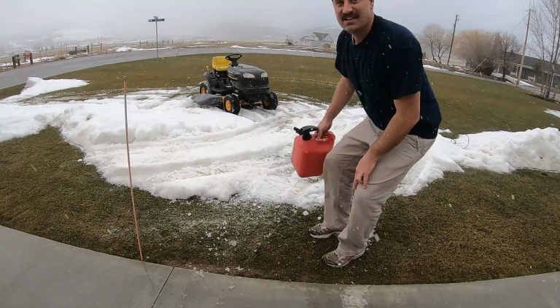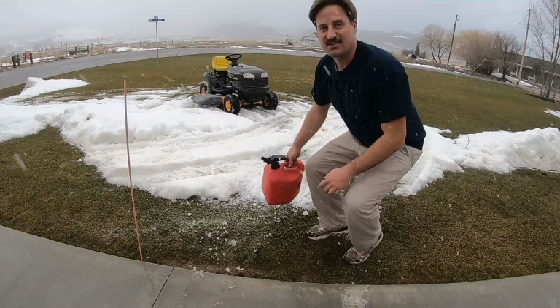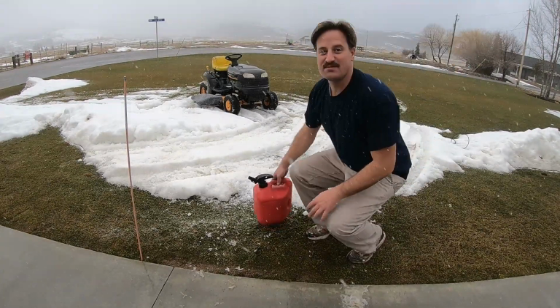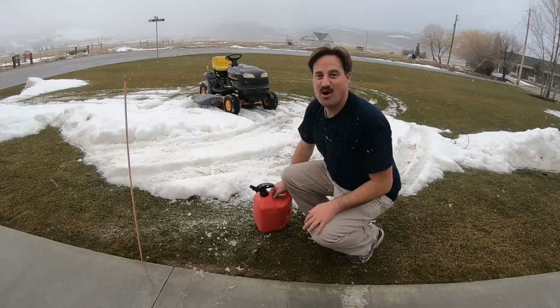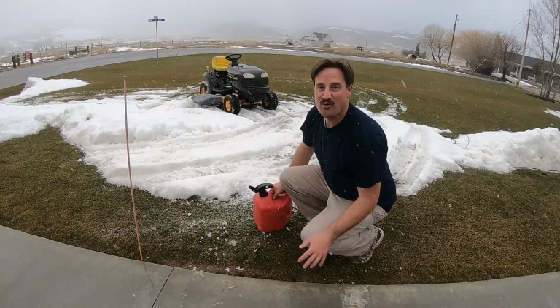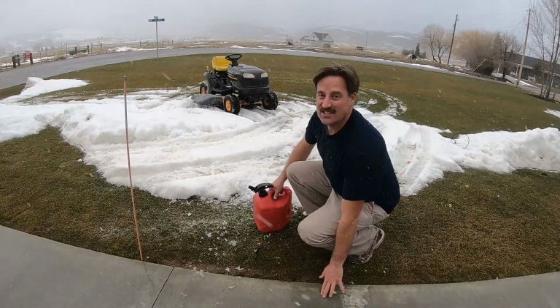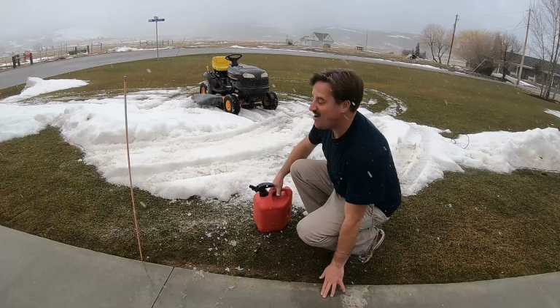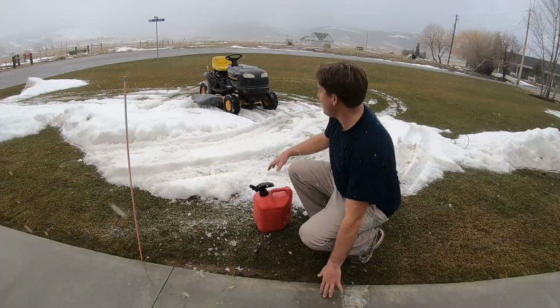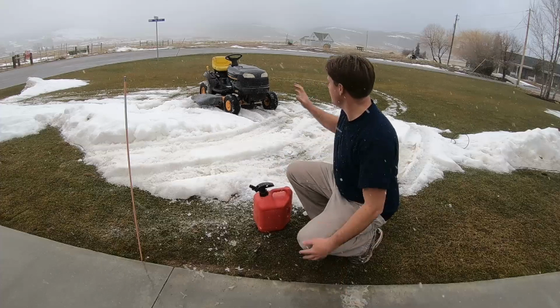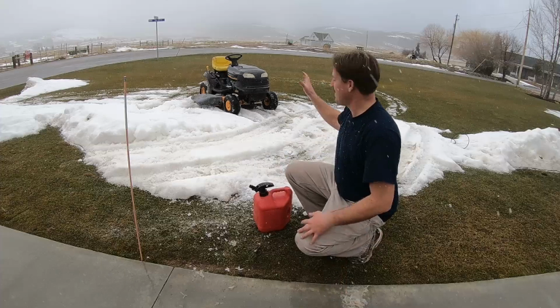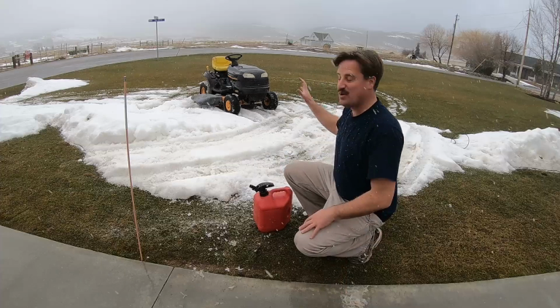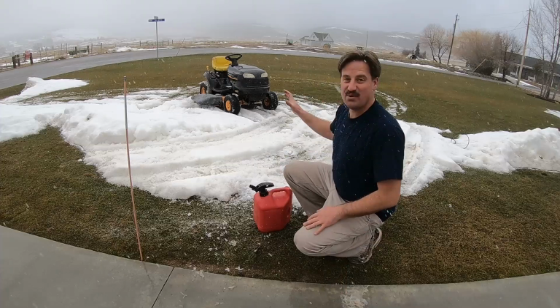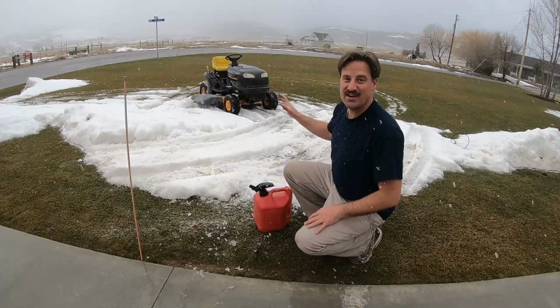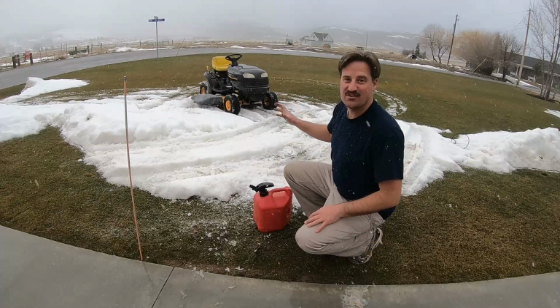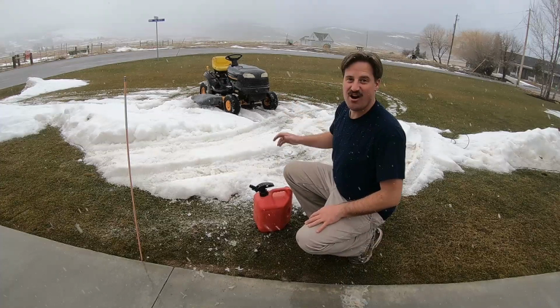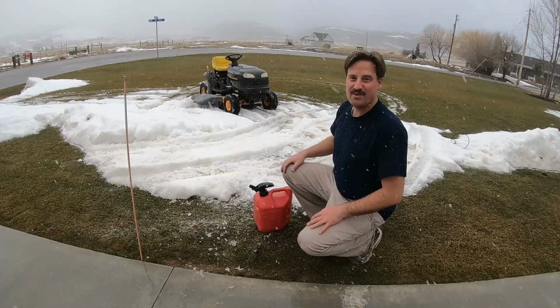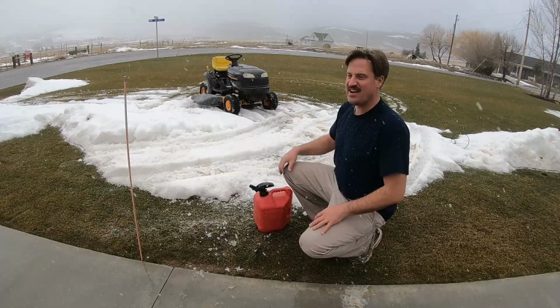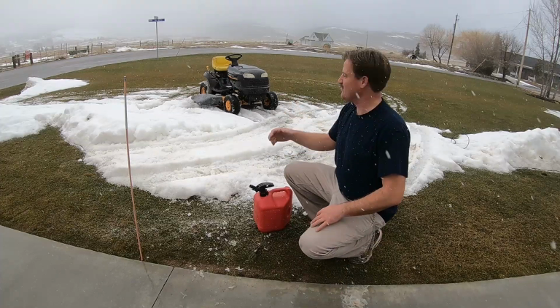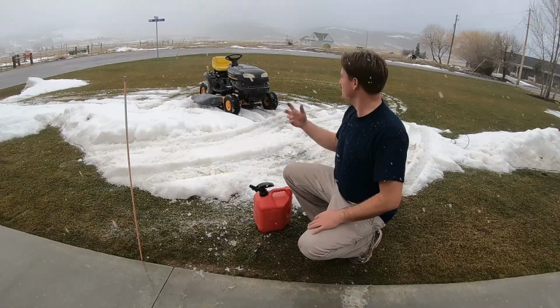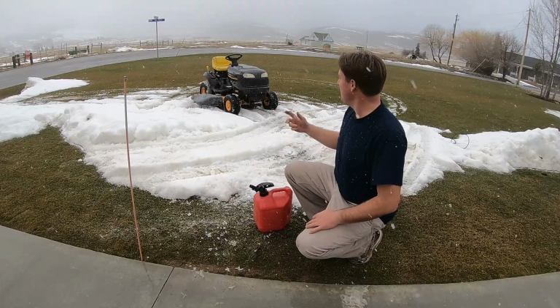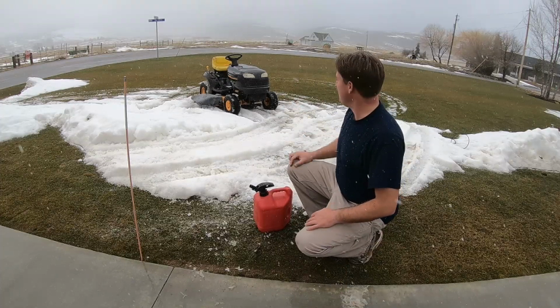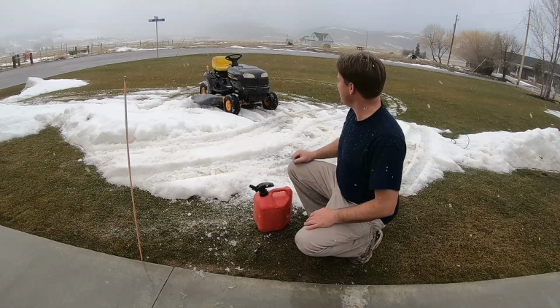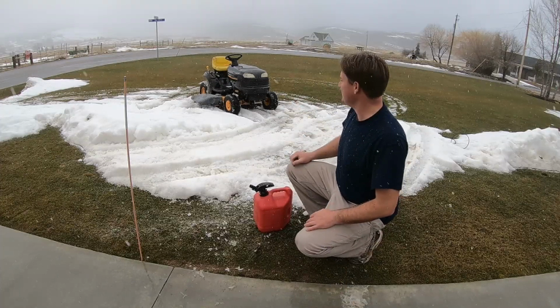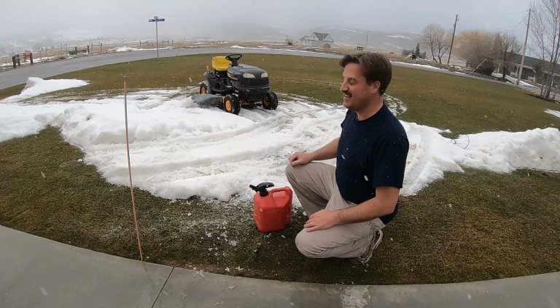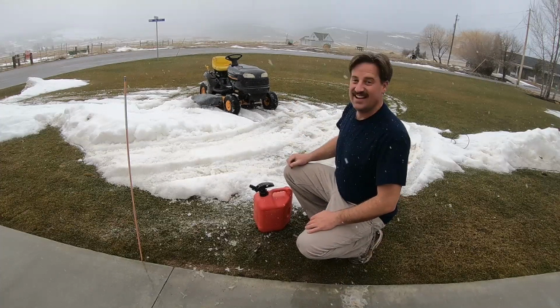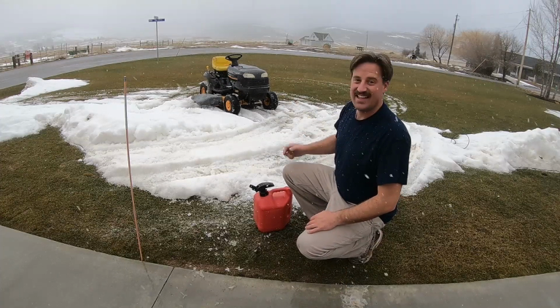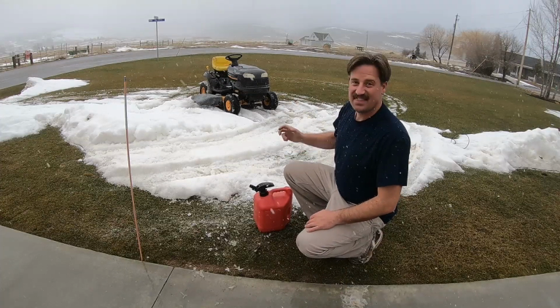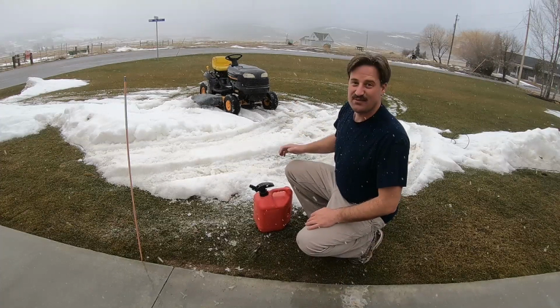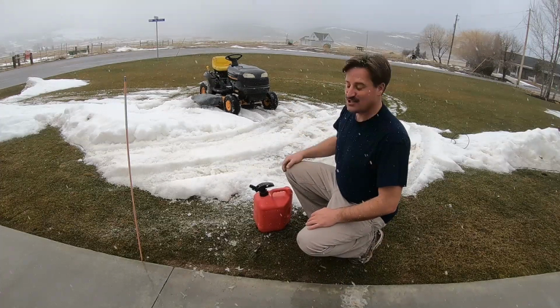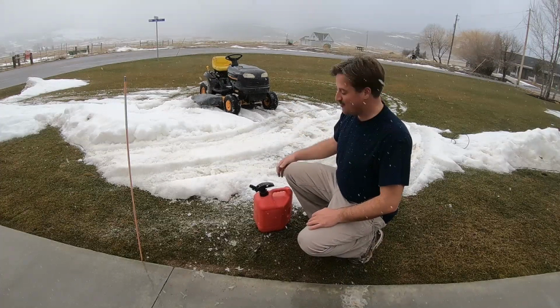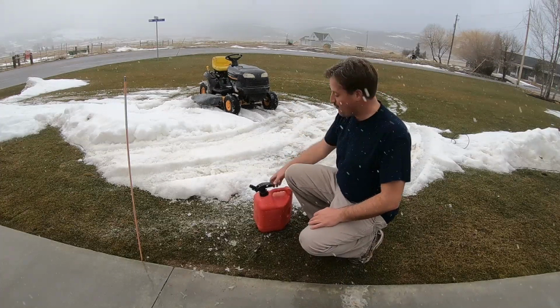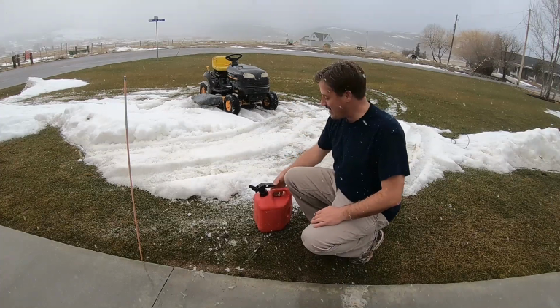So this mower runs awesome. I put a brand new carb on it - it was 20 bucks. That thing works great.